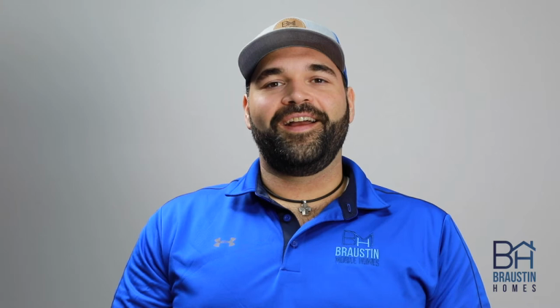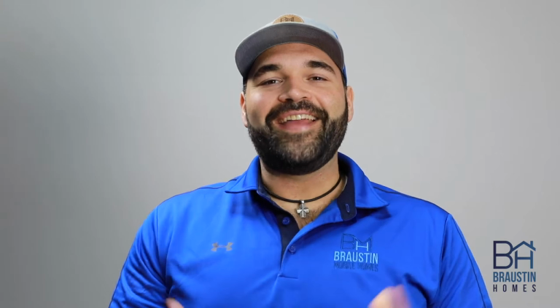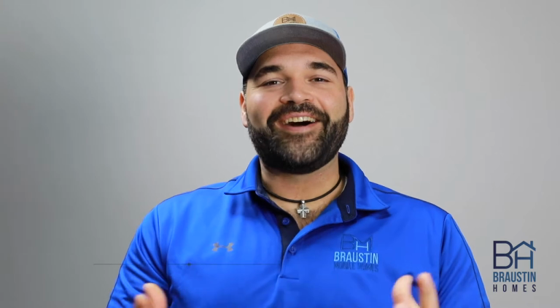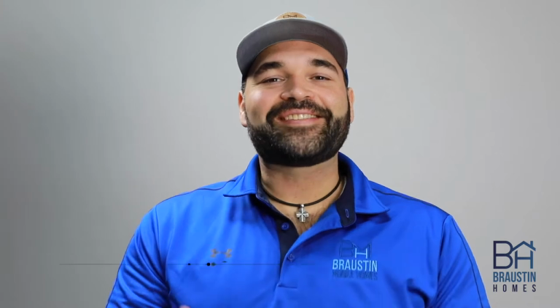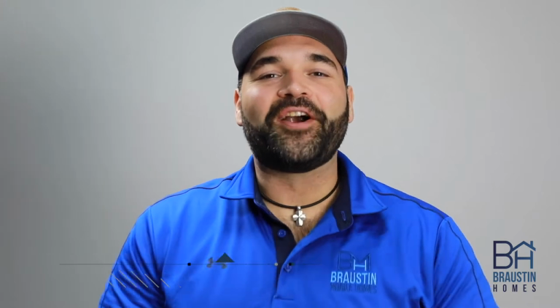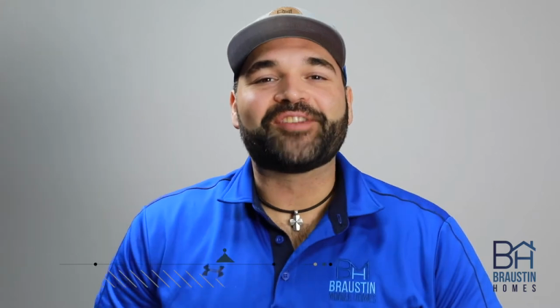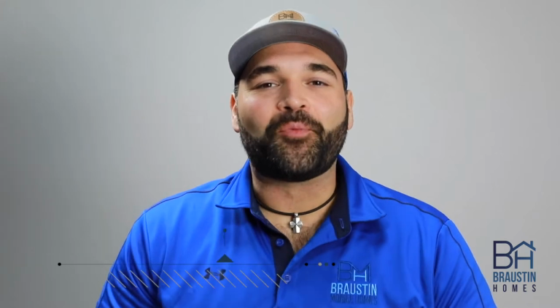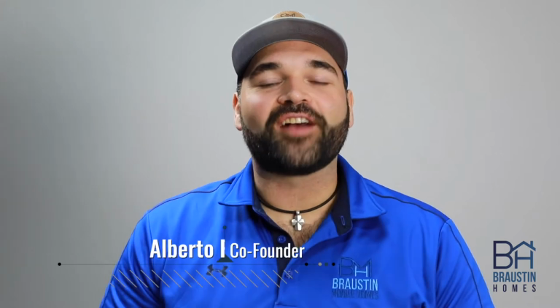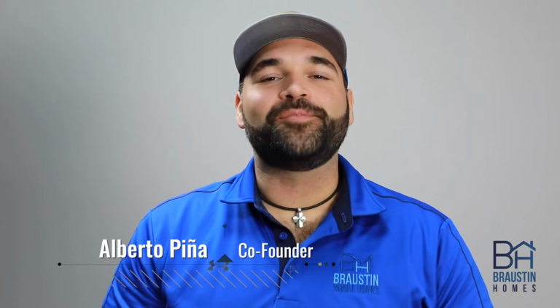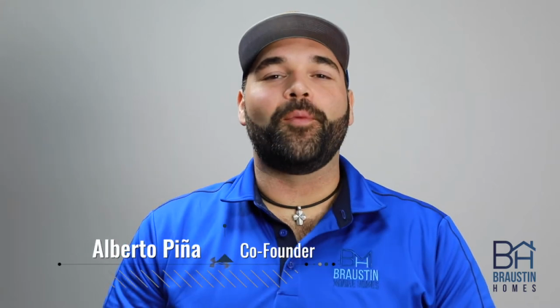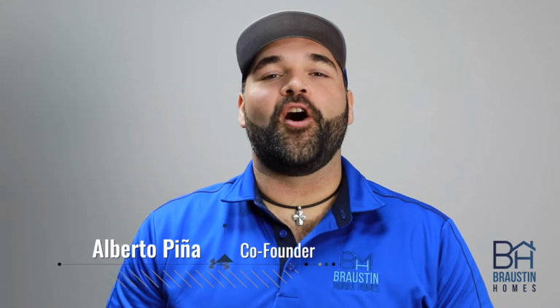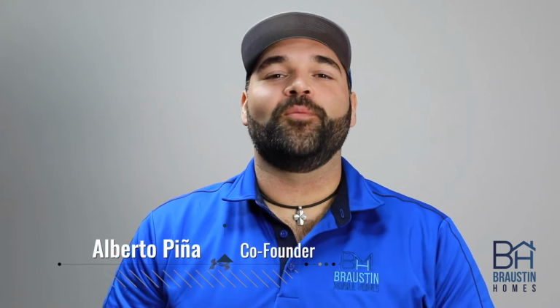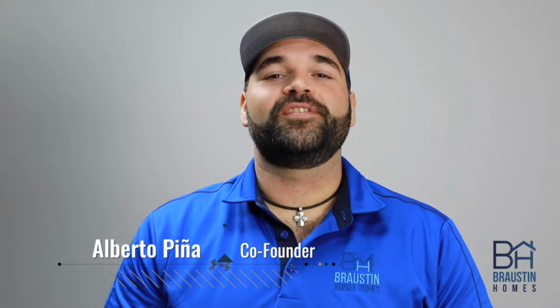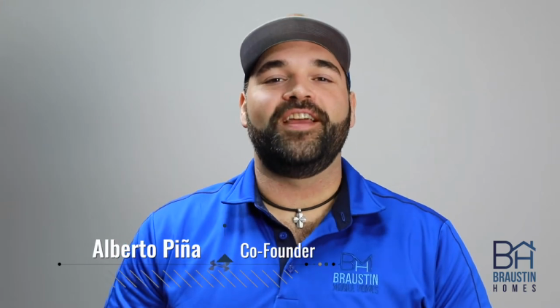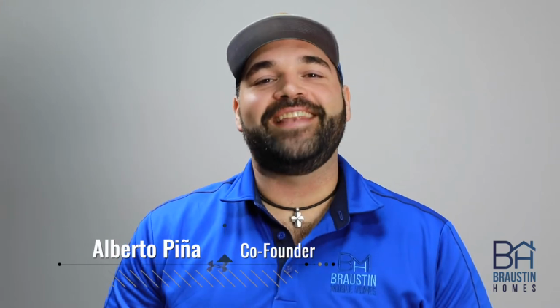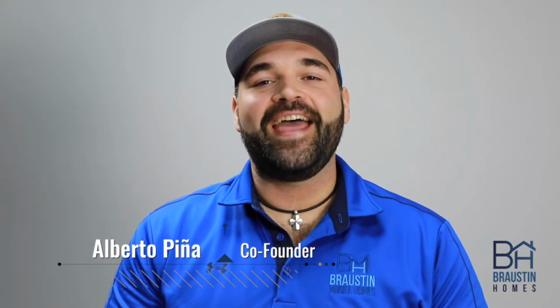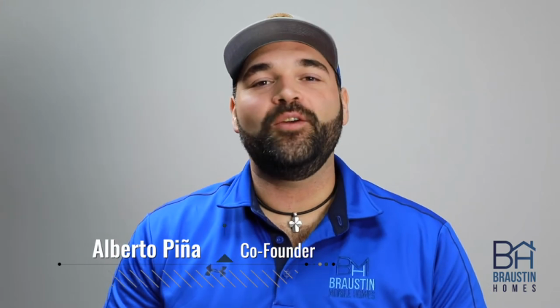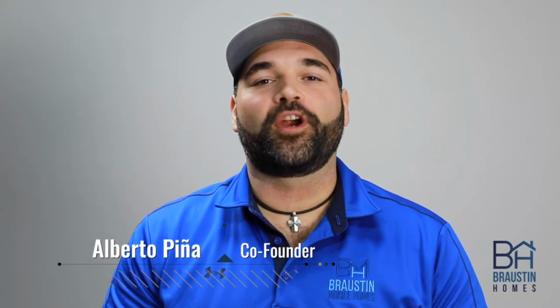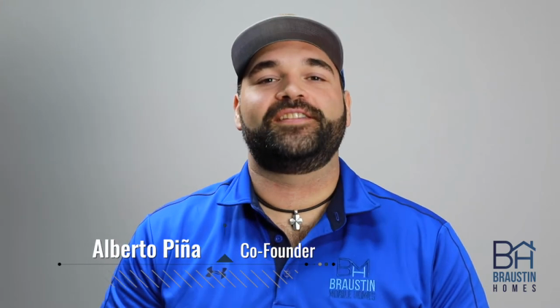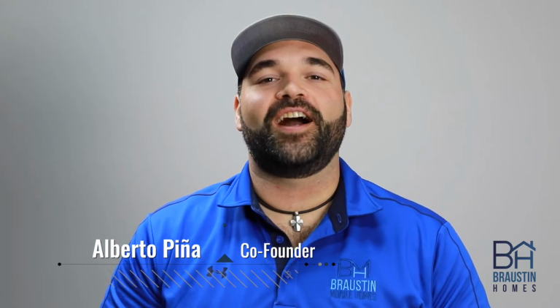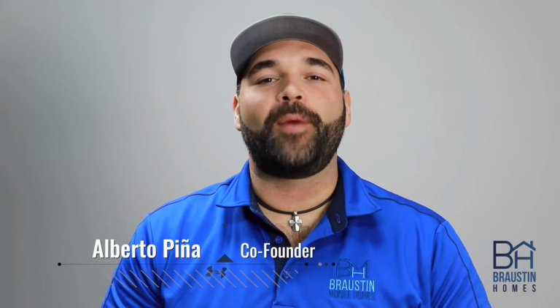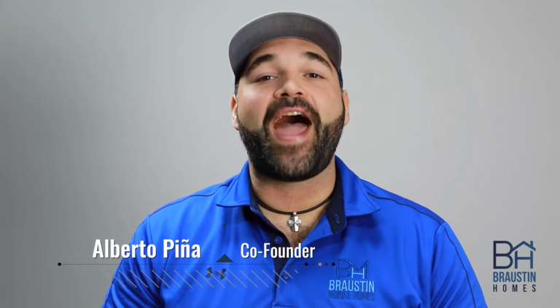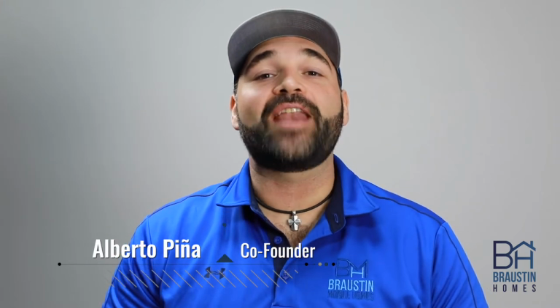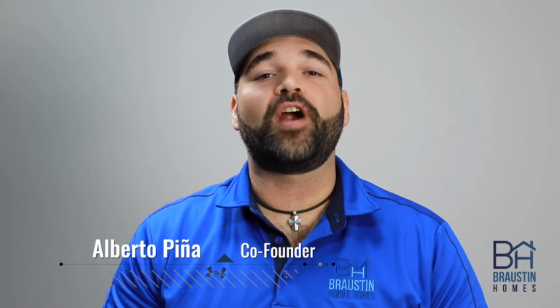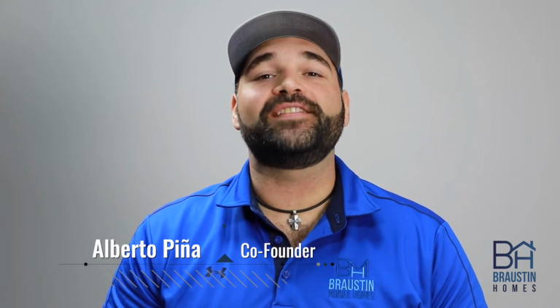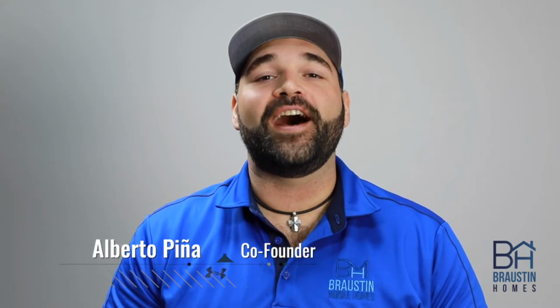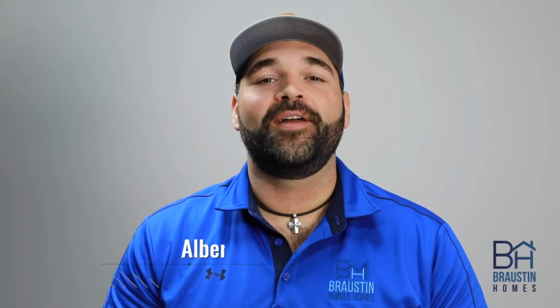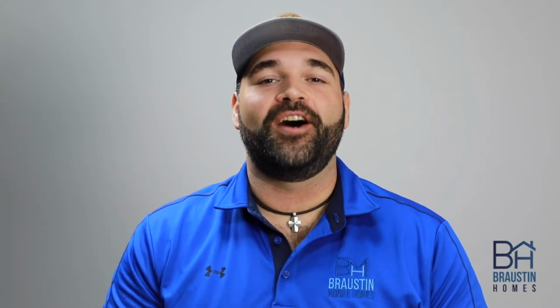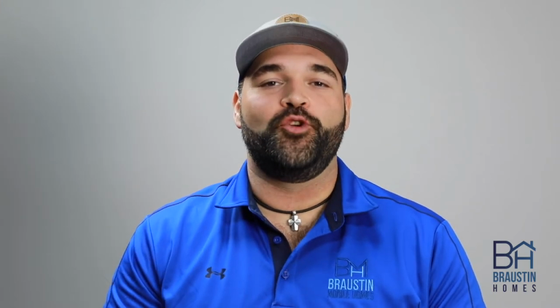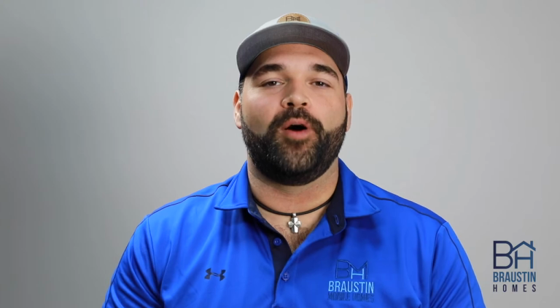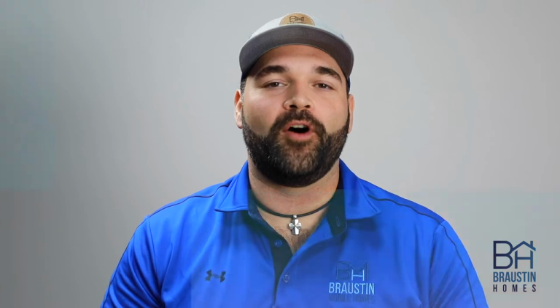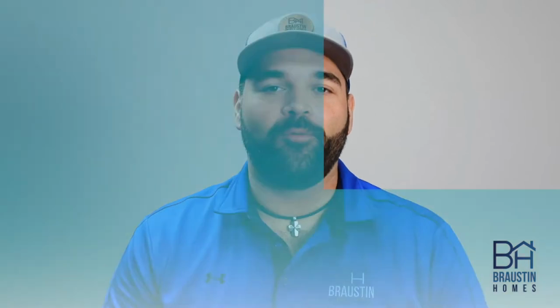Hey y'all, it's Alberto with Rostom Mobile Homes, and today we're going to talk about how to price out a new mobile home.